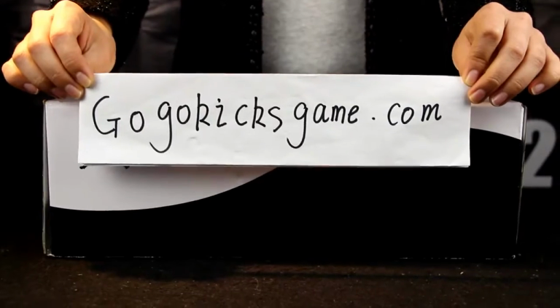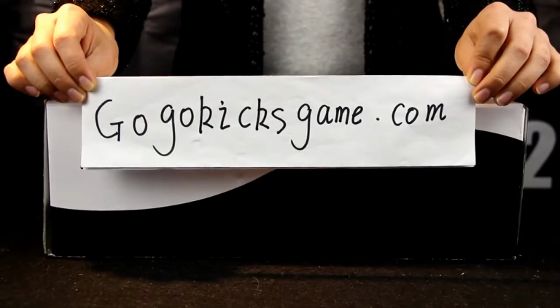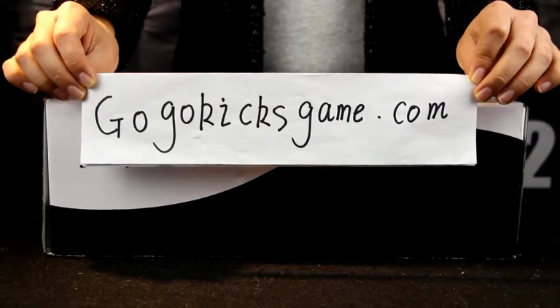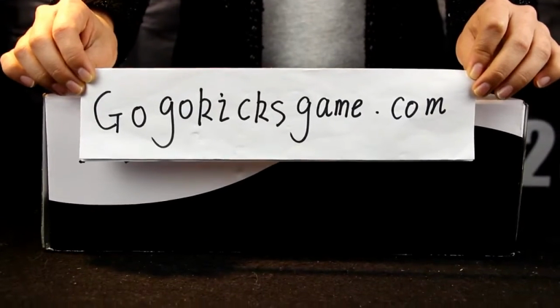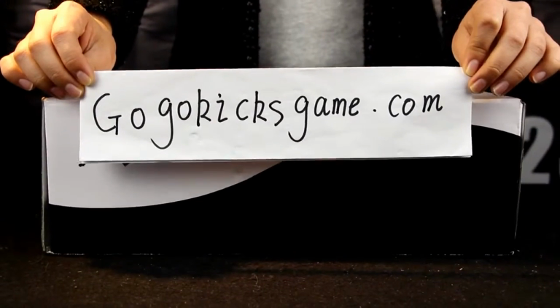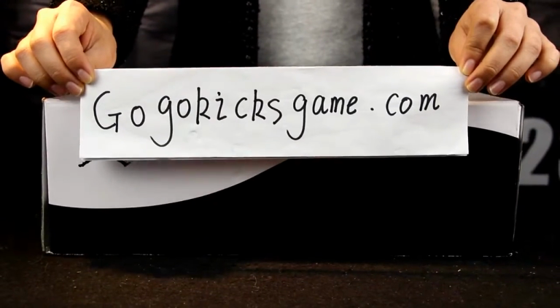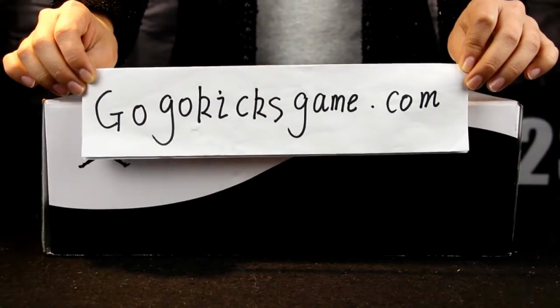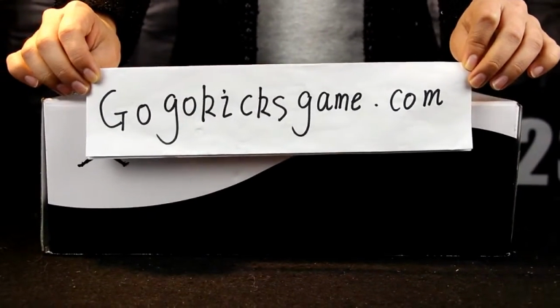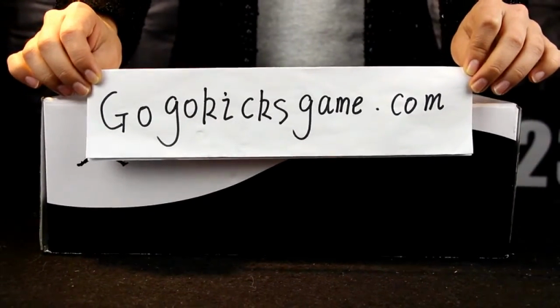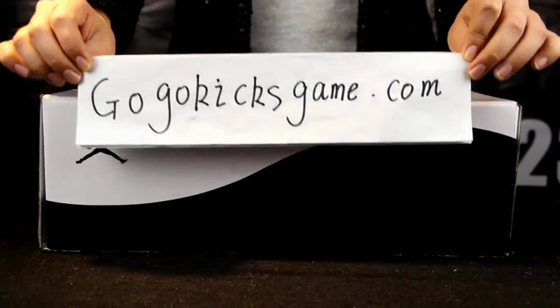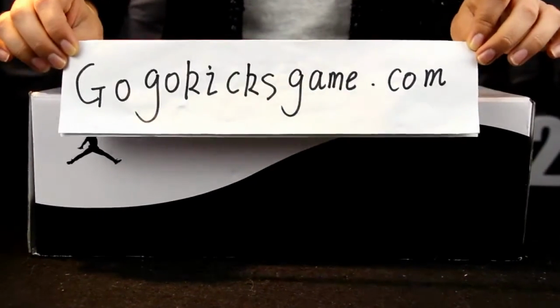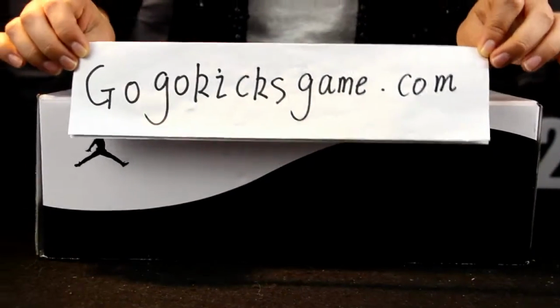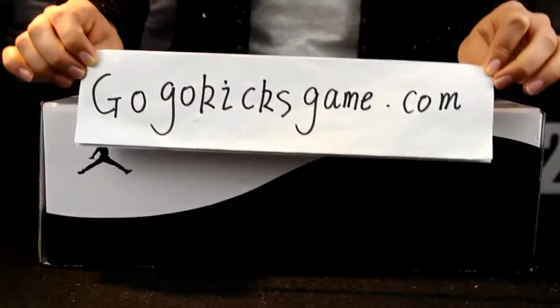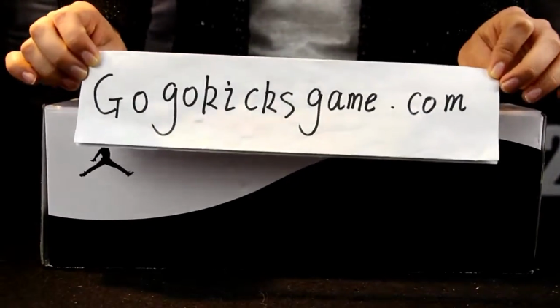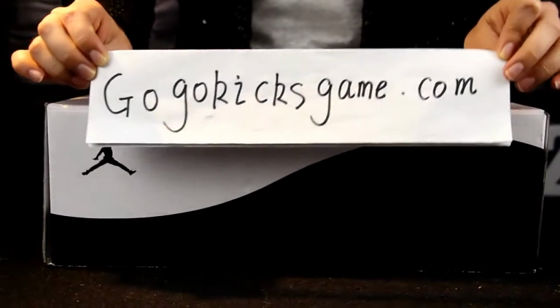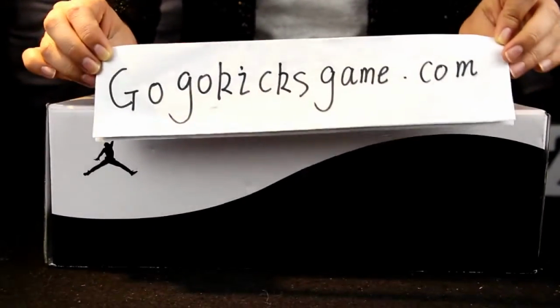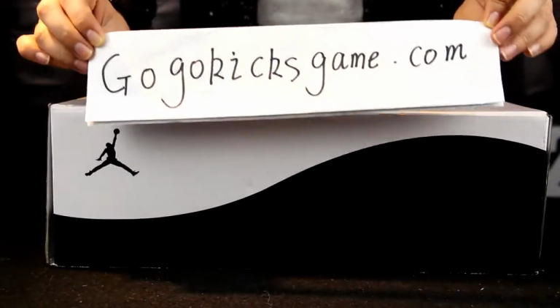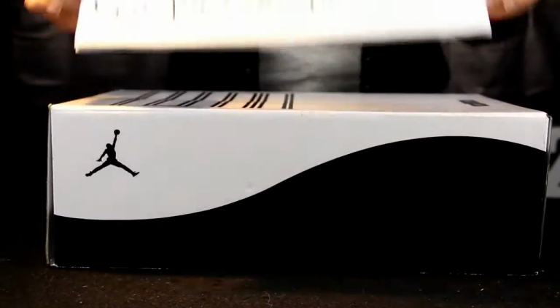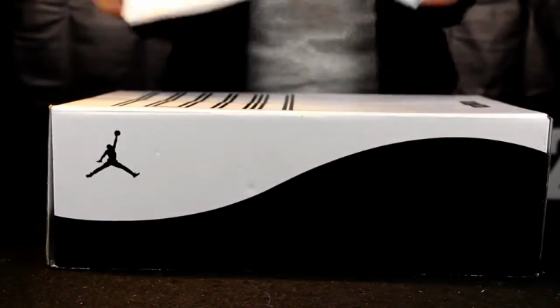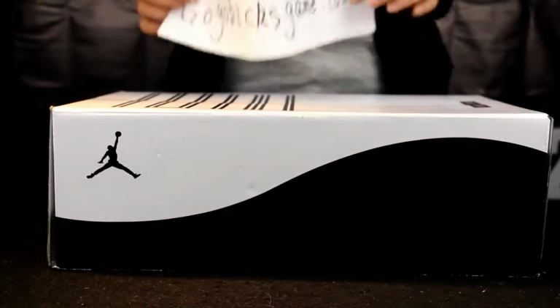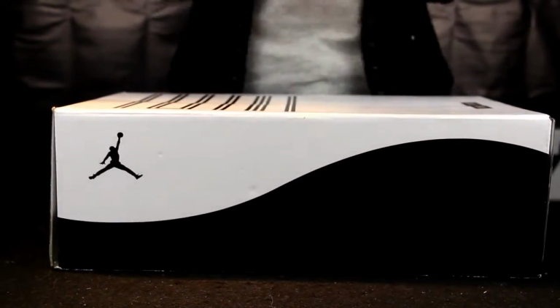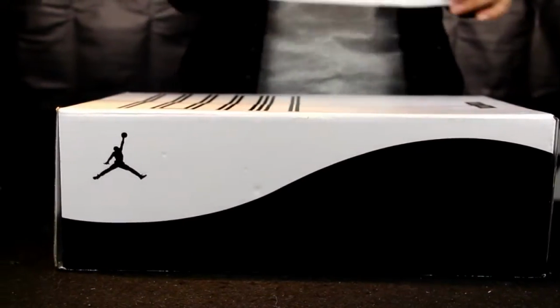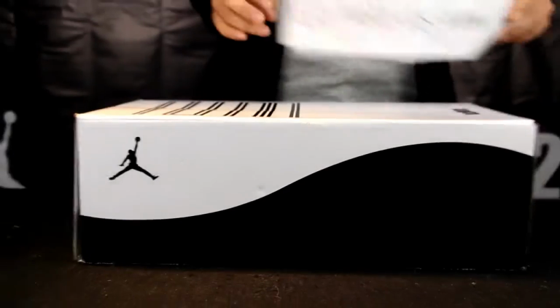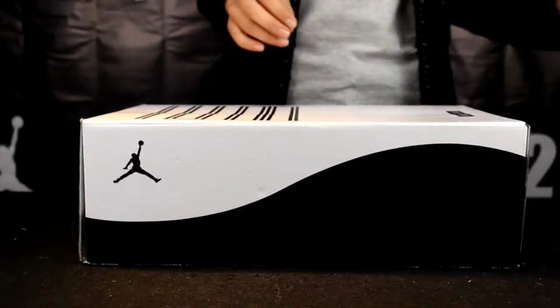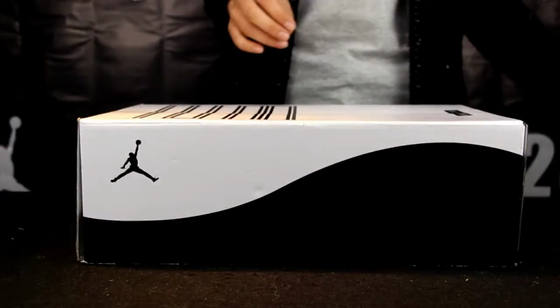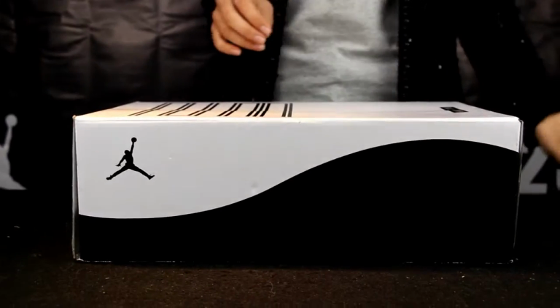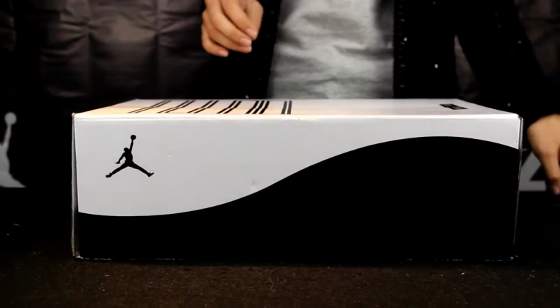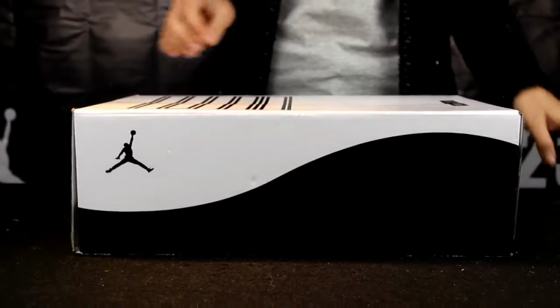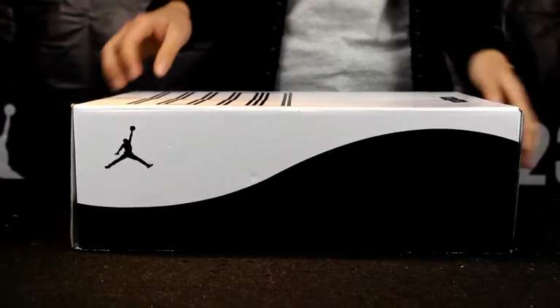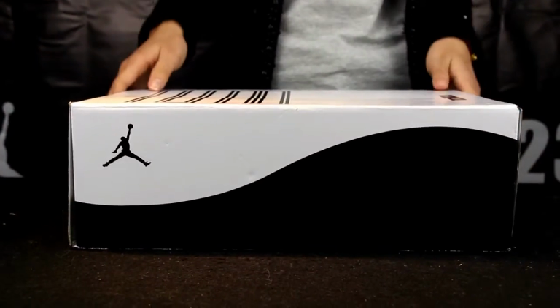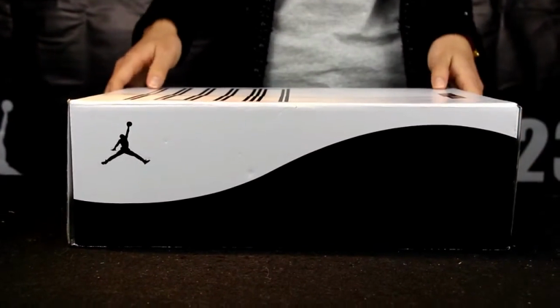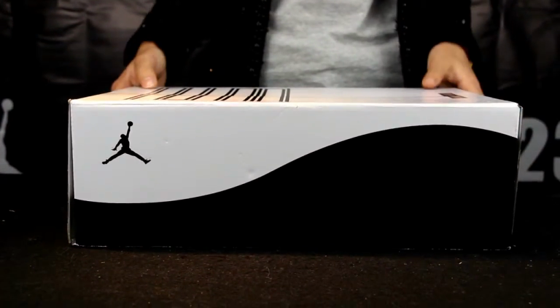Hello to you guys, this is Susie from Go Go Kids, again in Jotica. Now I want to make a review about Air Jordan 11 Pie Concorde.